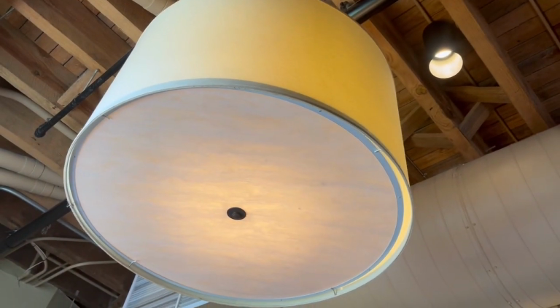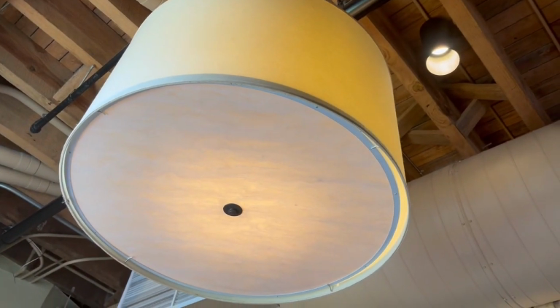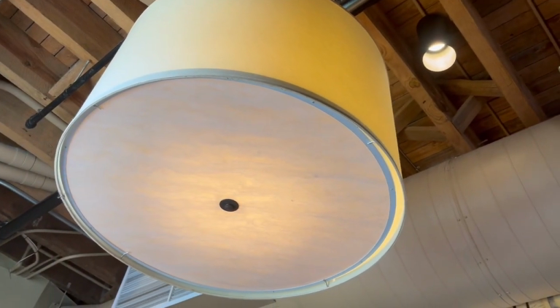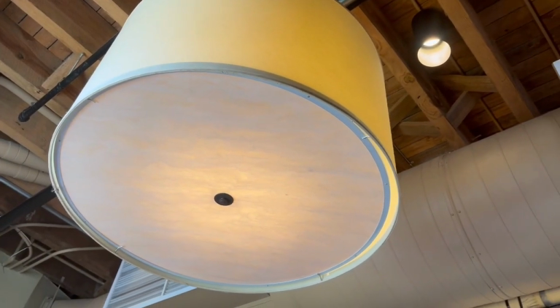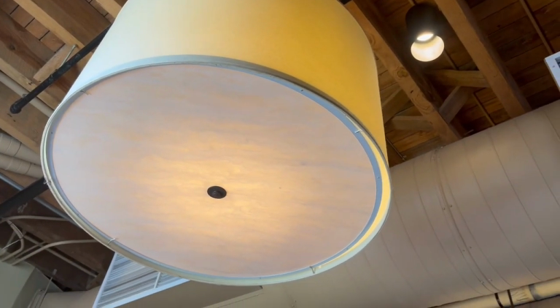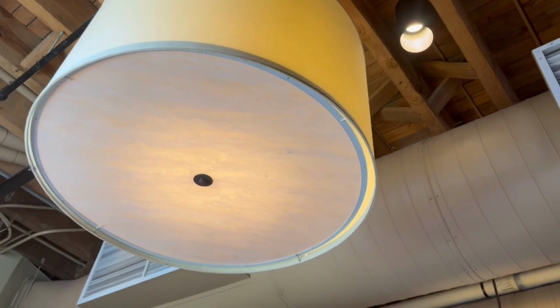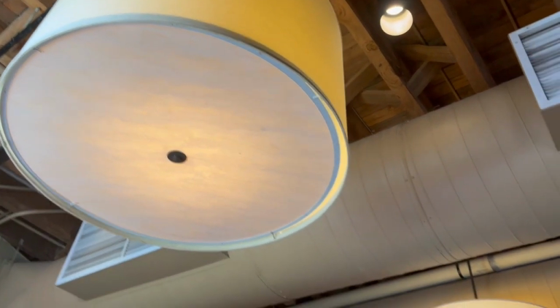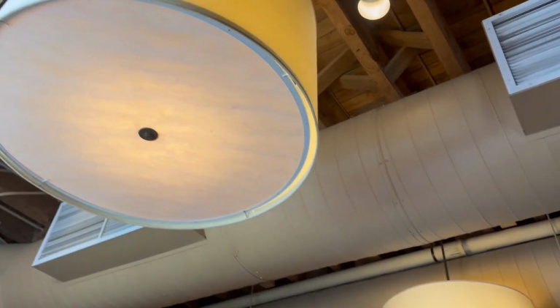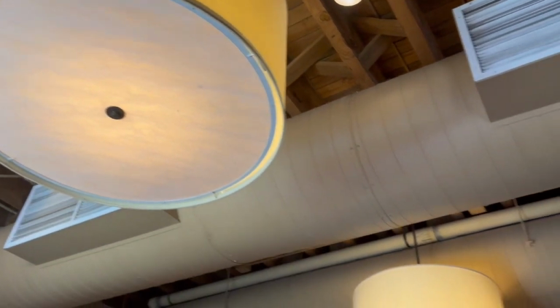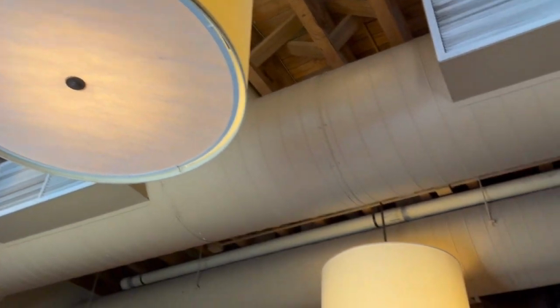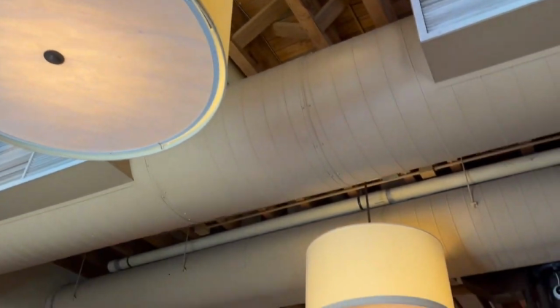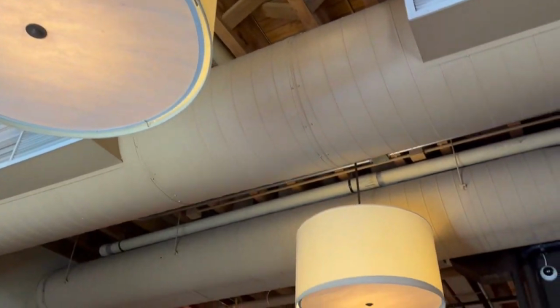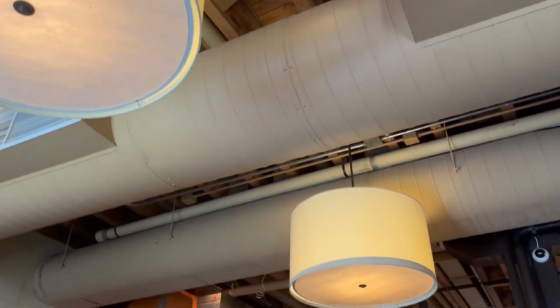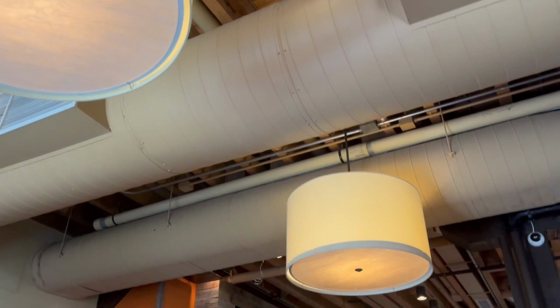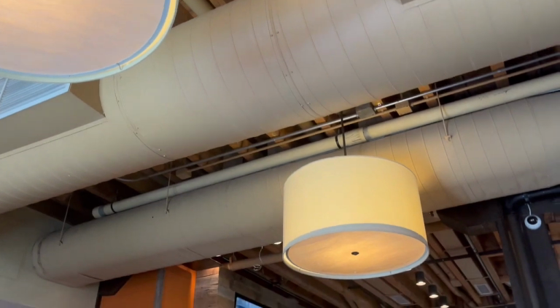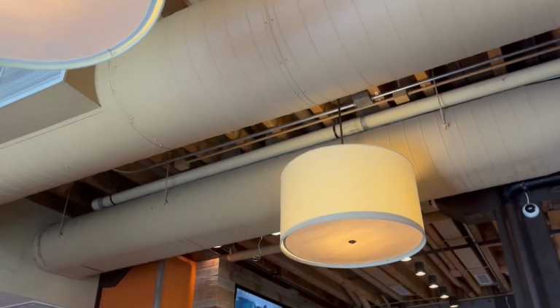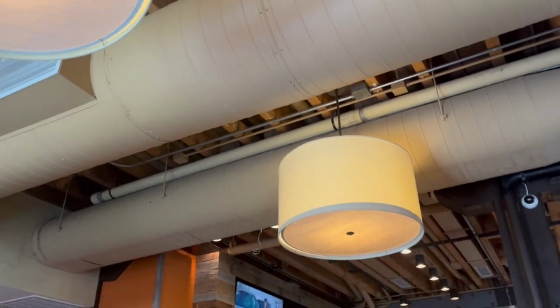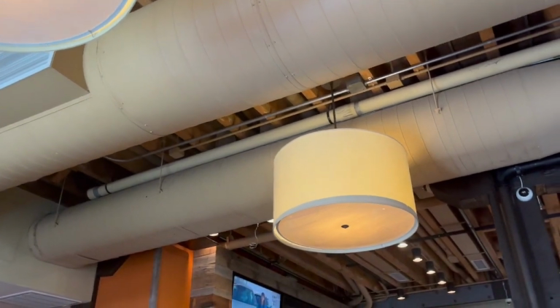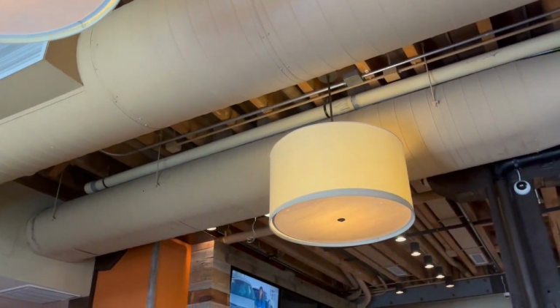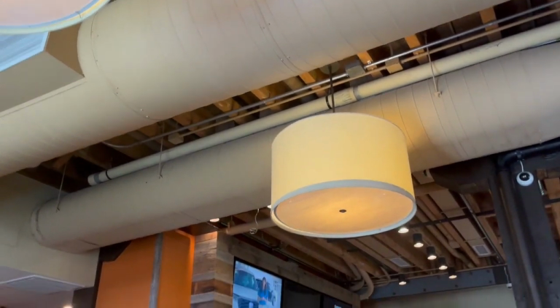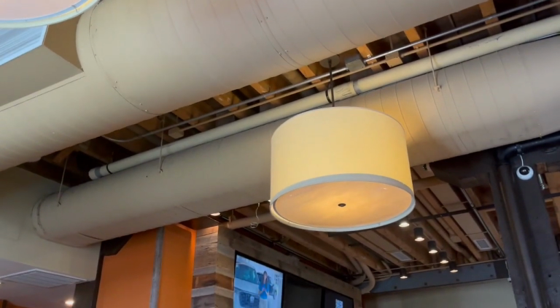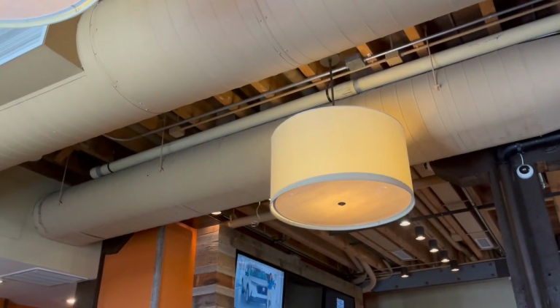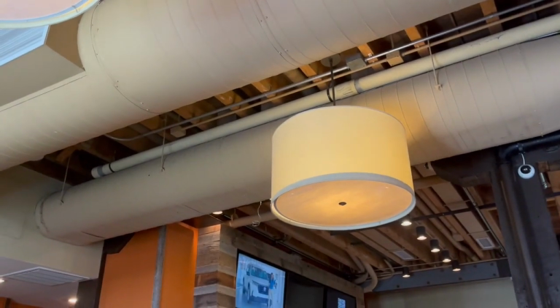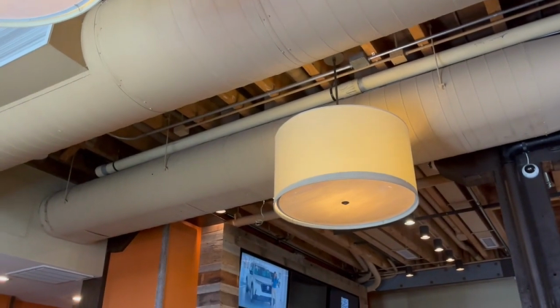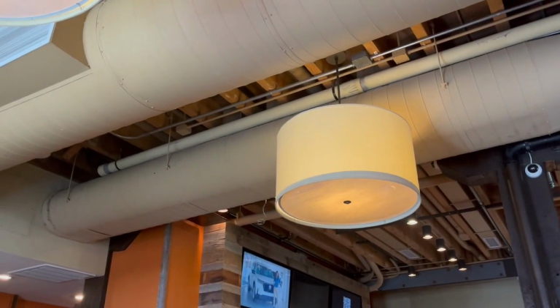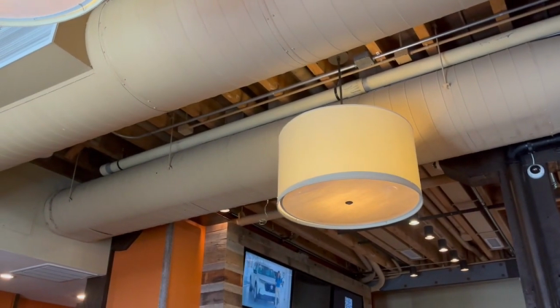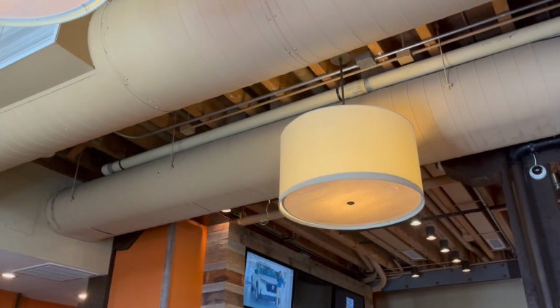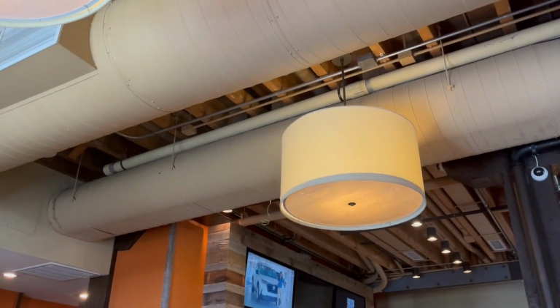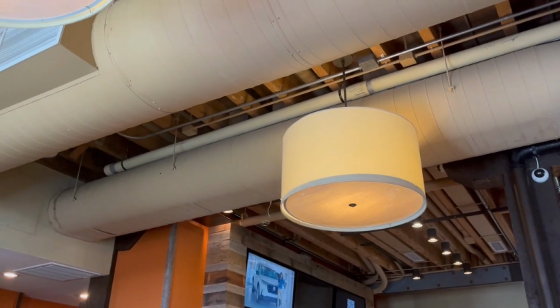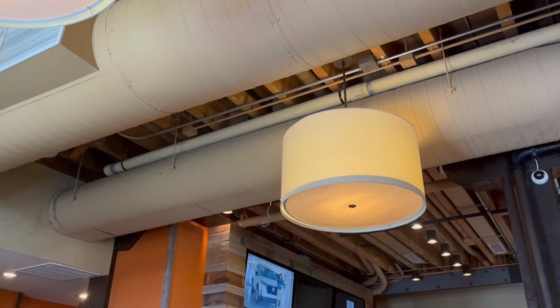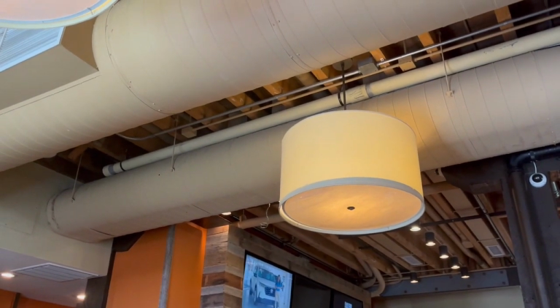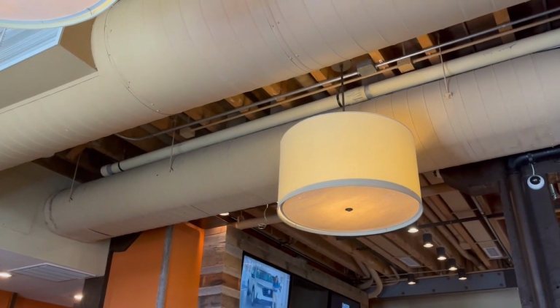Did your parents have a lampshade like this in the 70s? I did, I did!